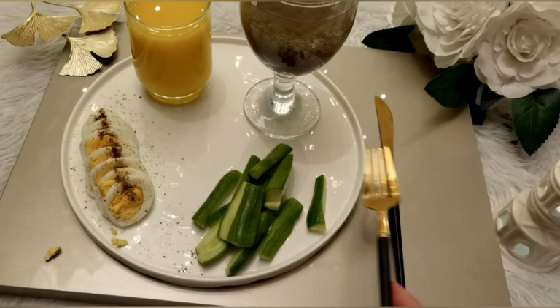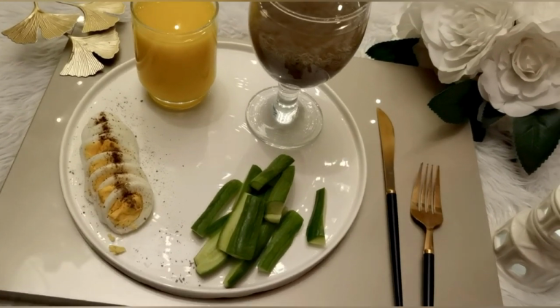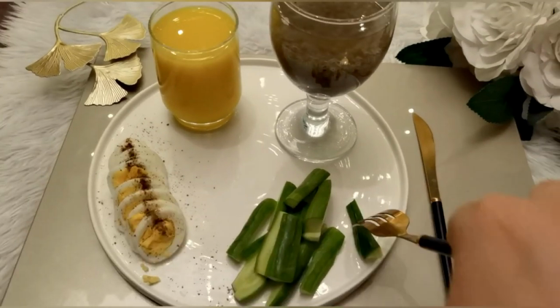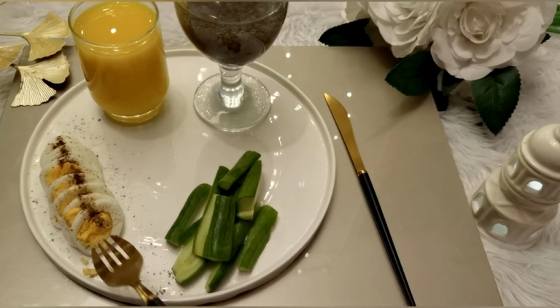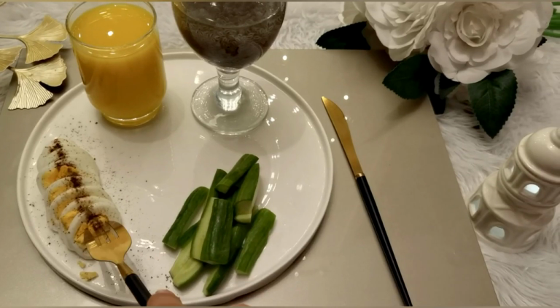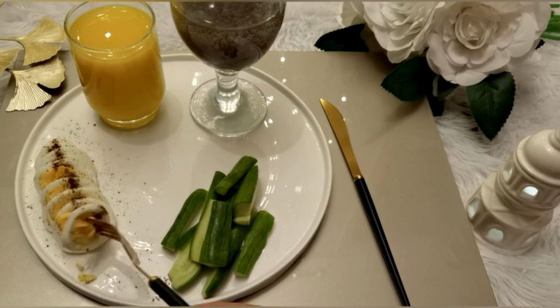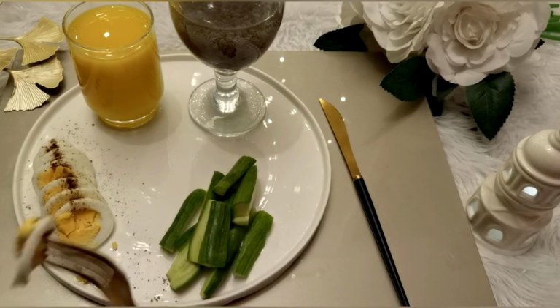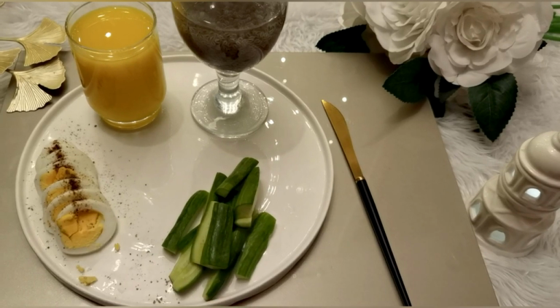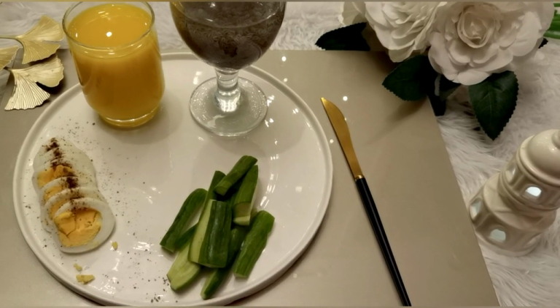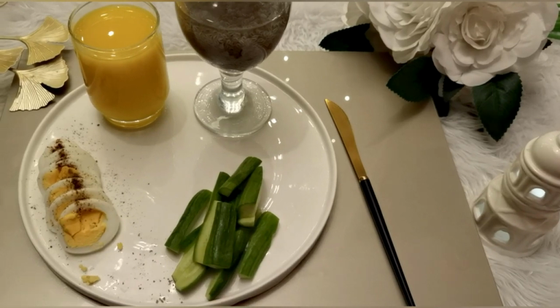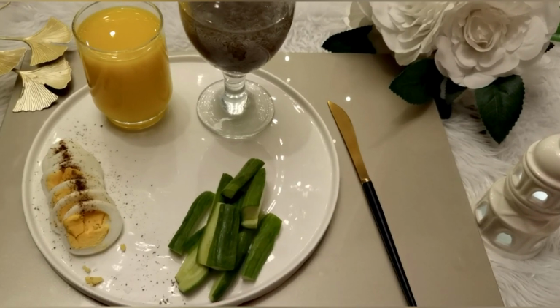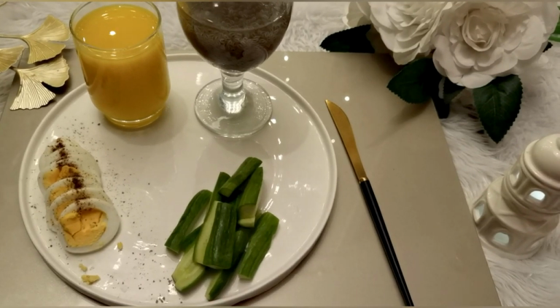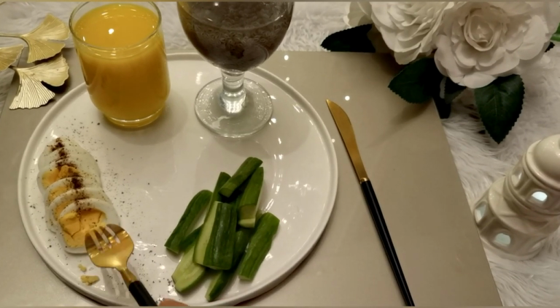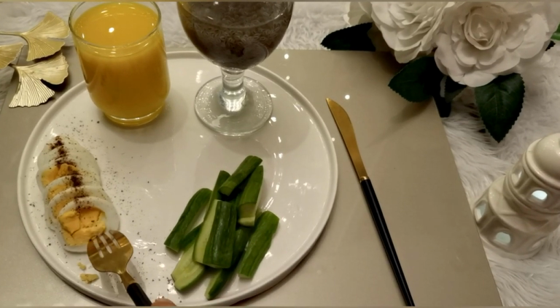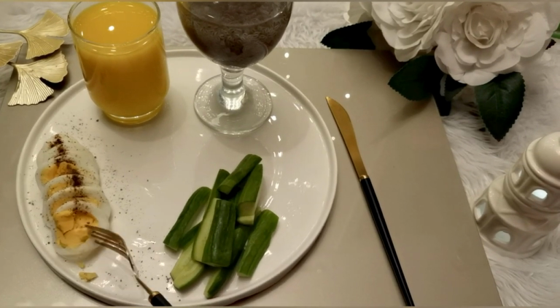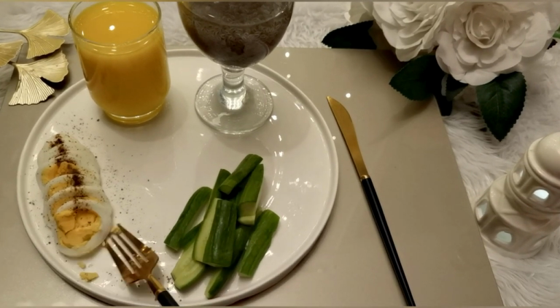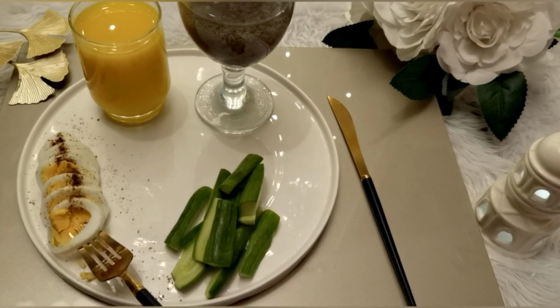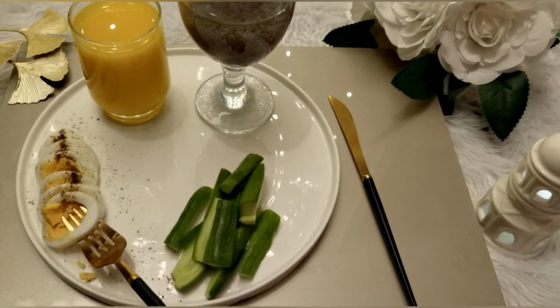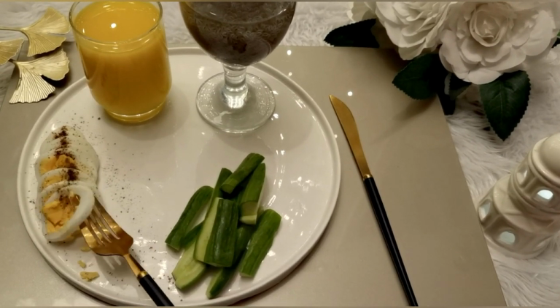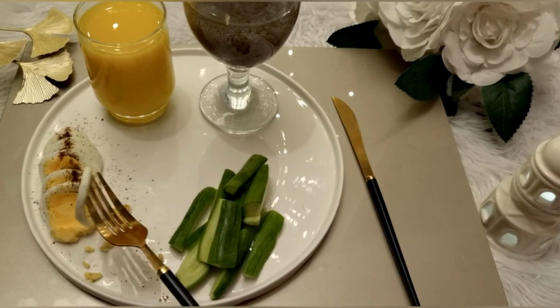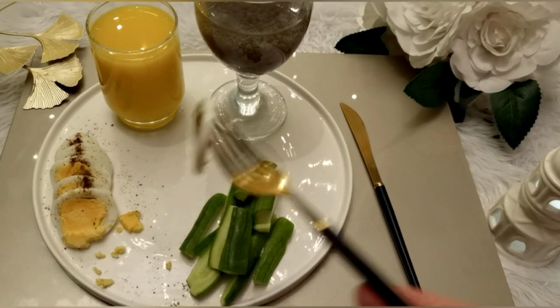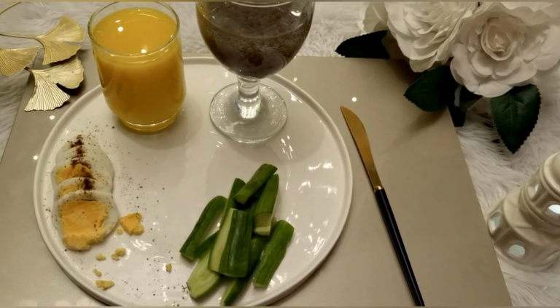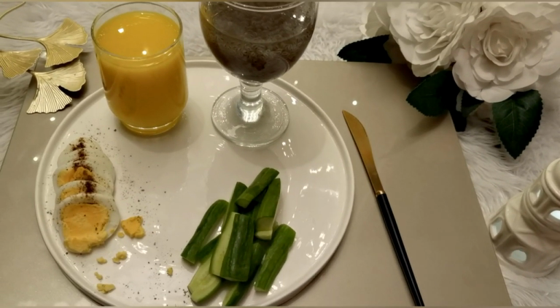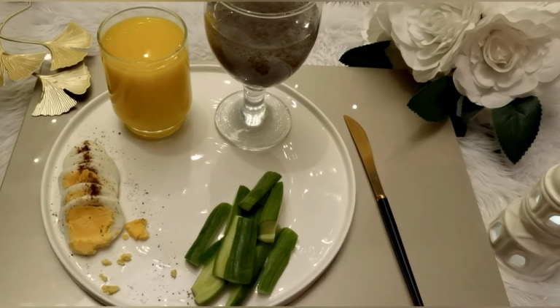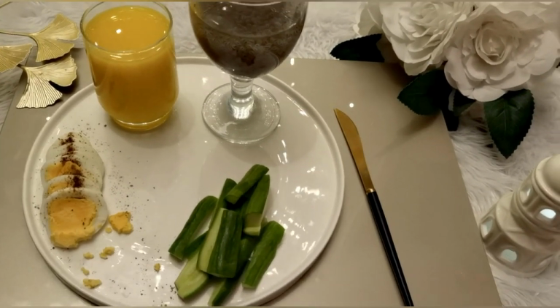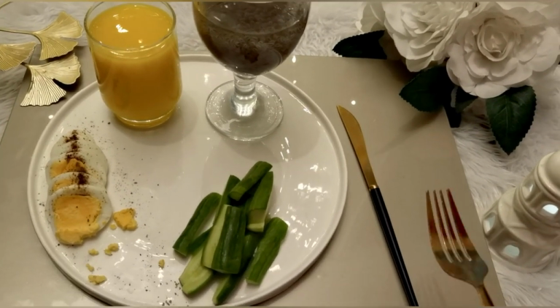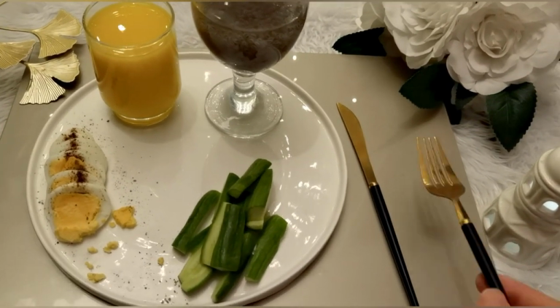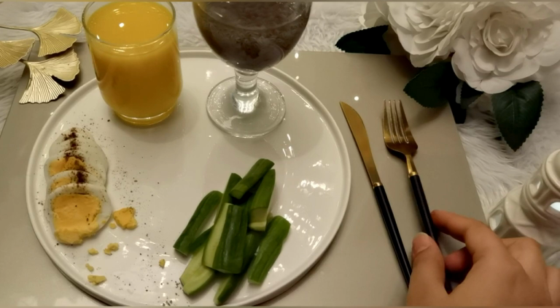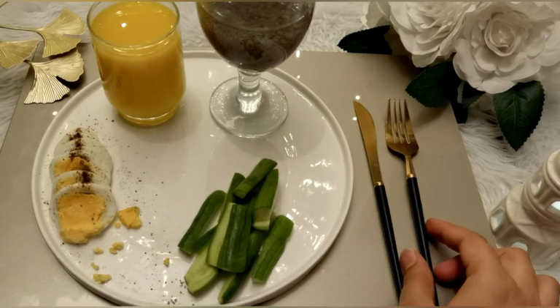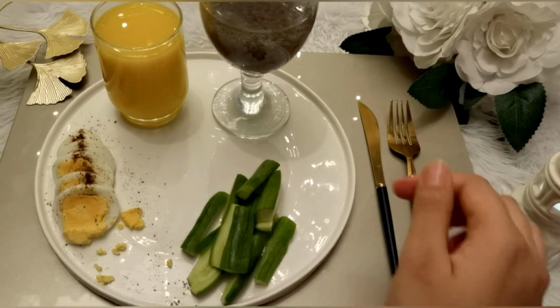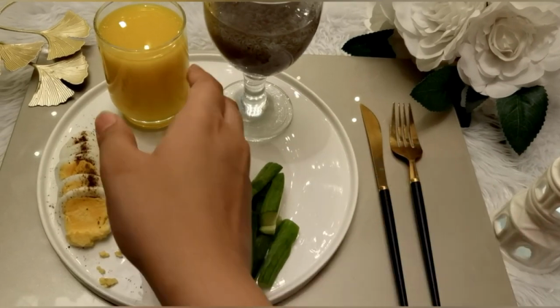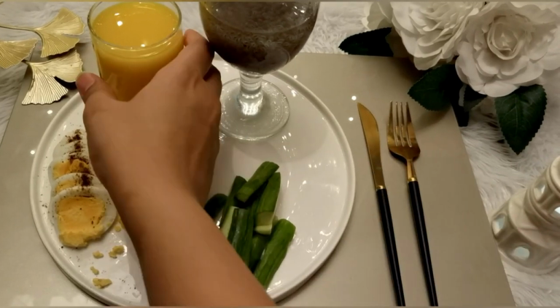We have to do this work. I have a very simple dish here. I had to eat food, so it was a dish.